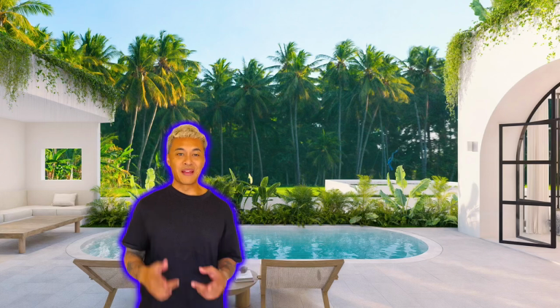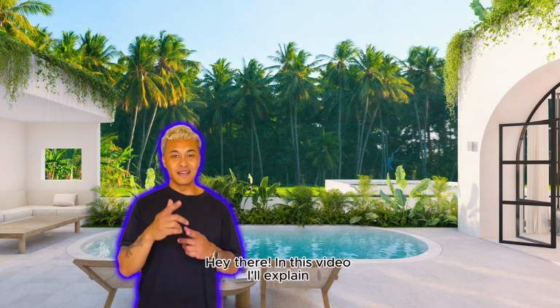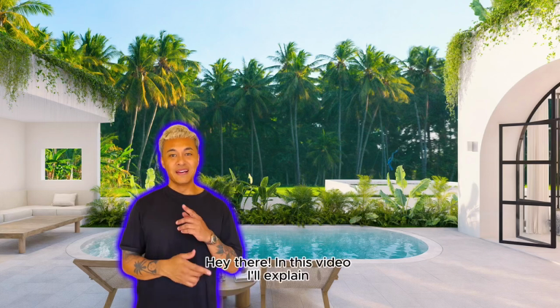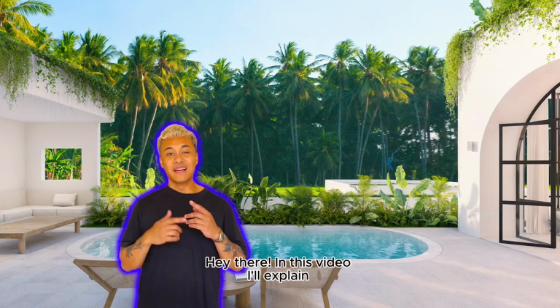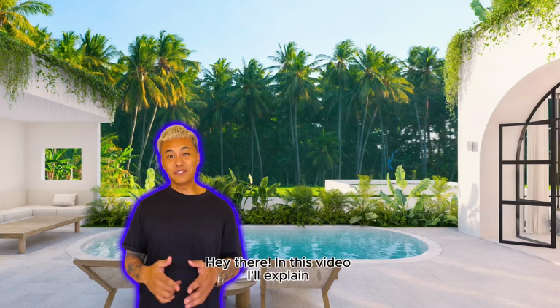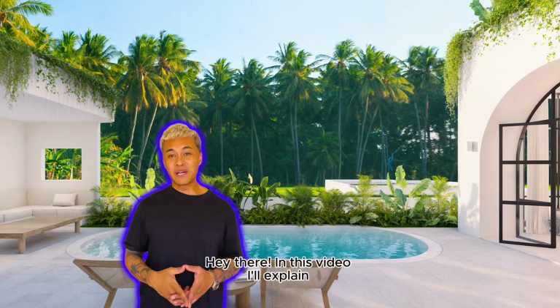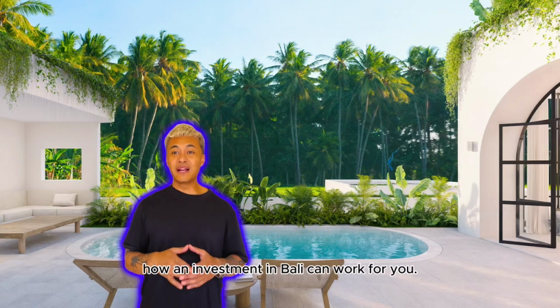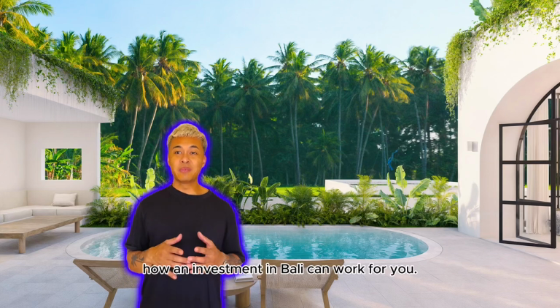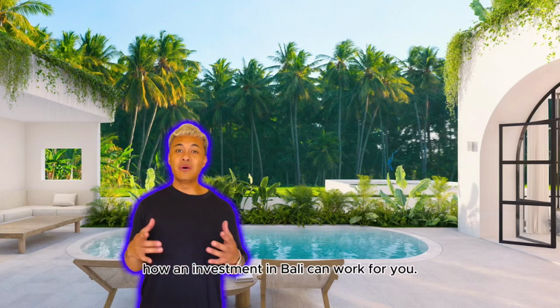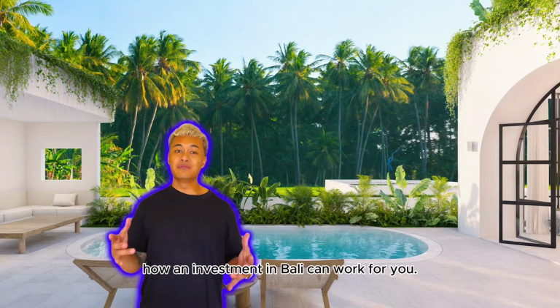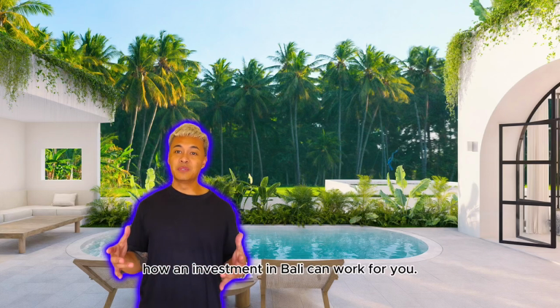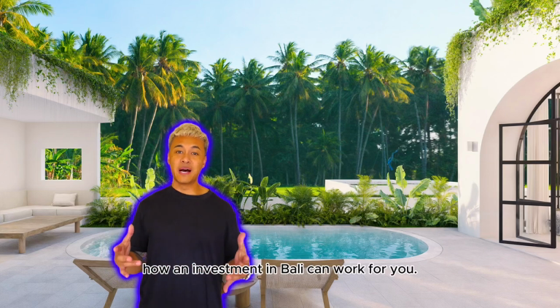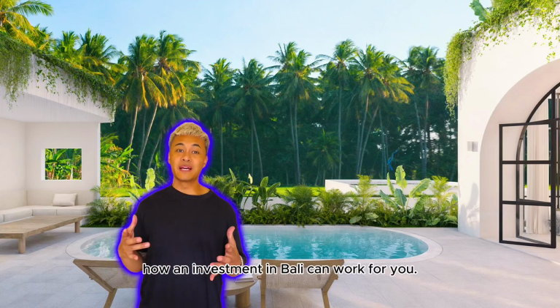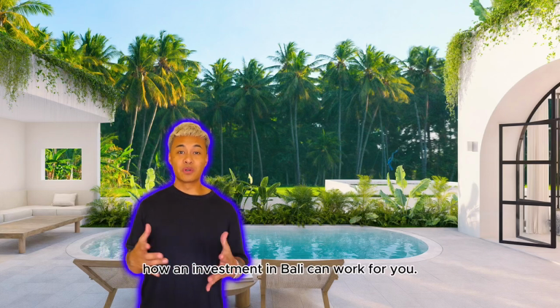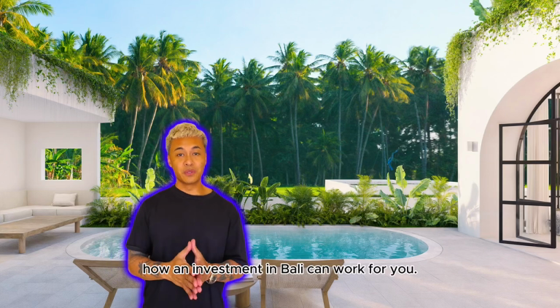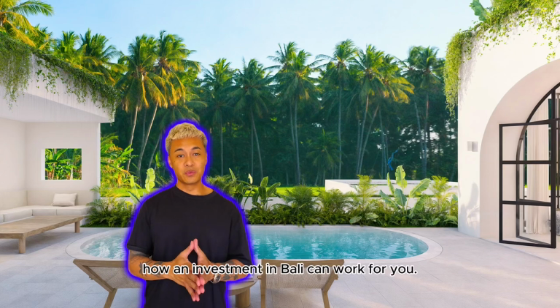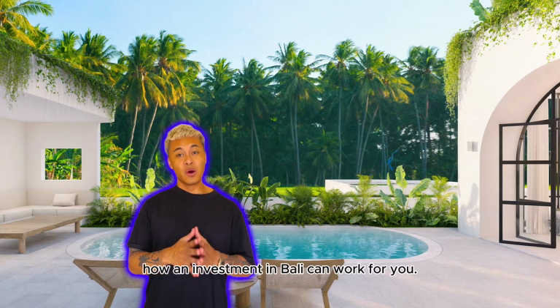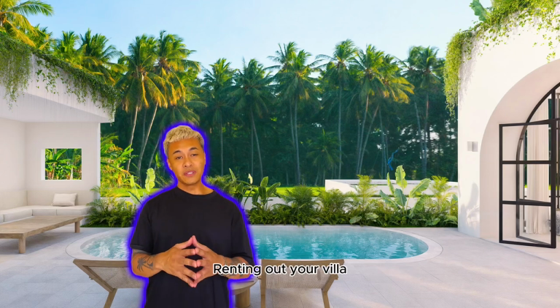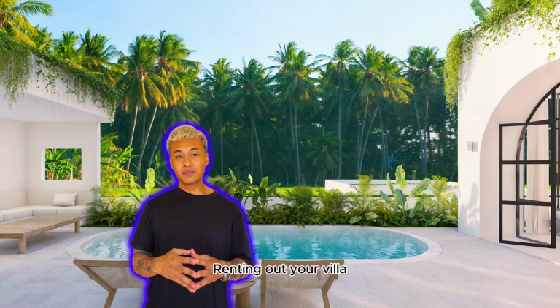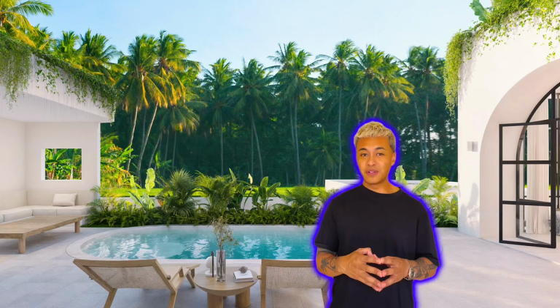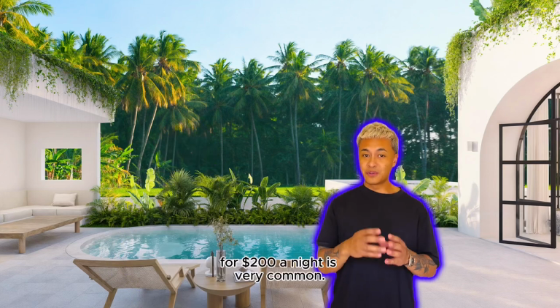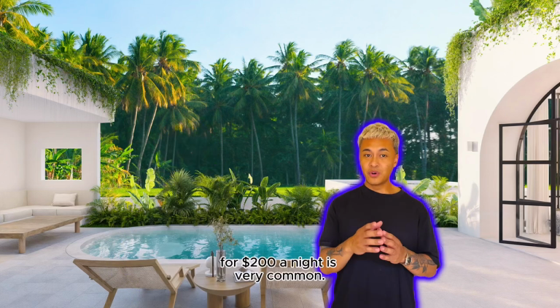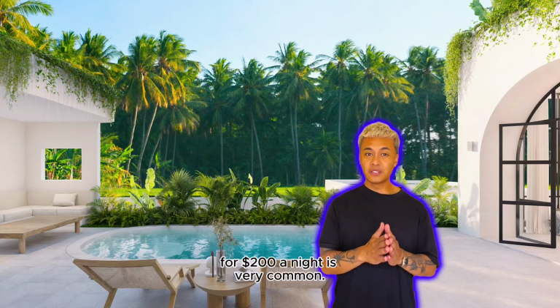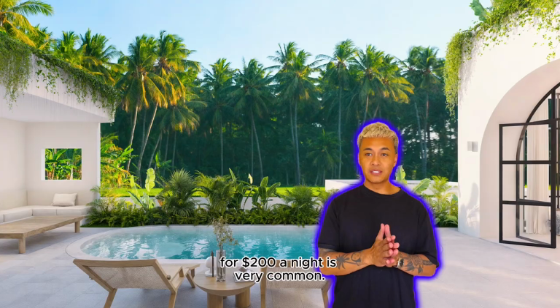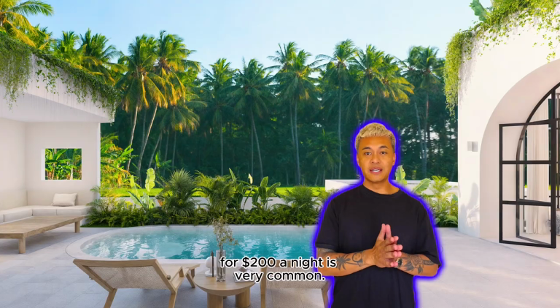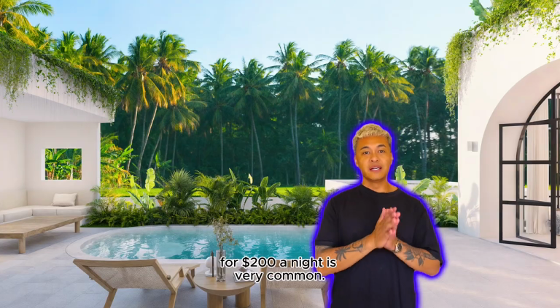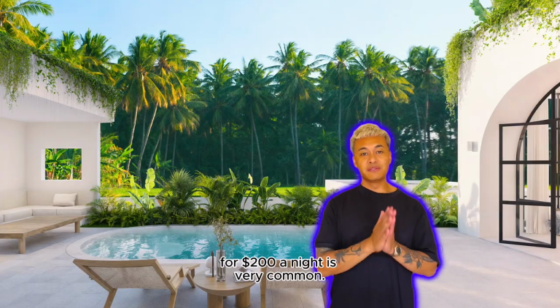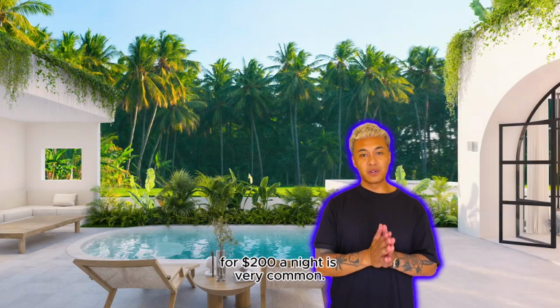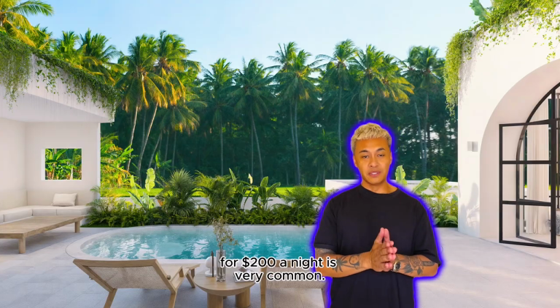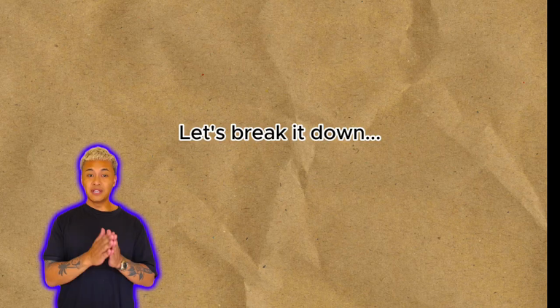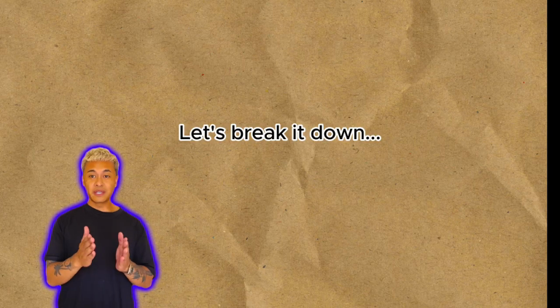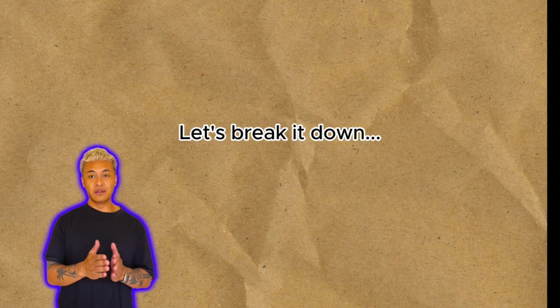Hey! In this video, I'll explain how an investment in Bali can work for you. Renting out your villa for $200 a night is very common. Let's break it down.